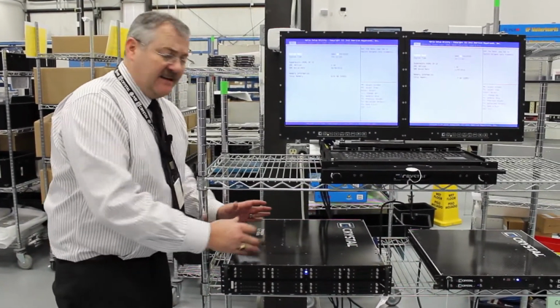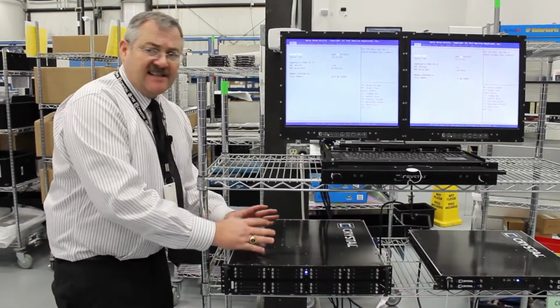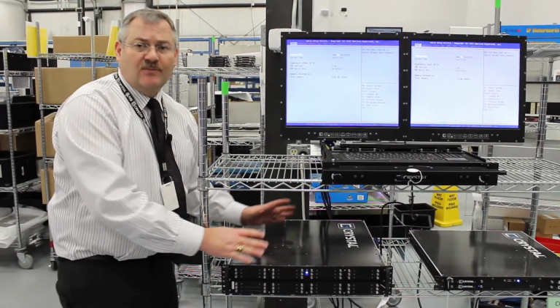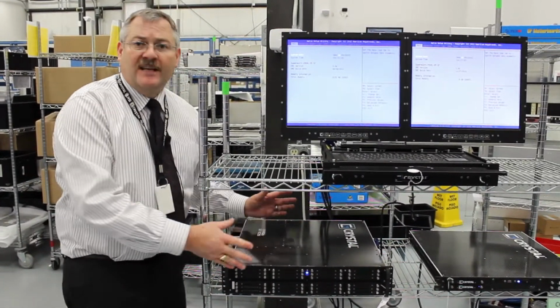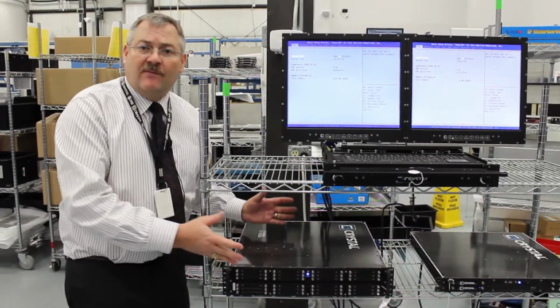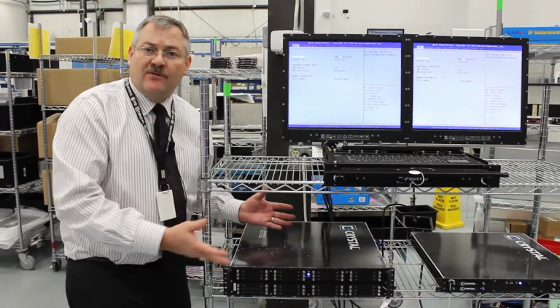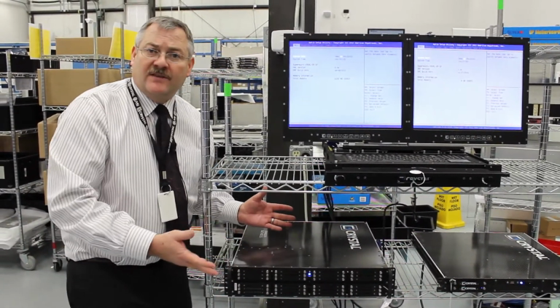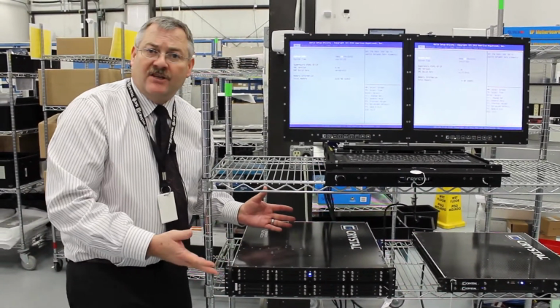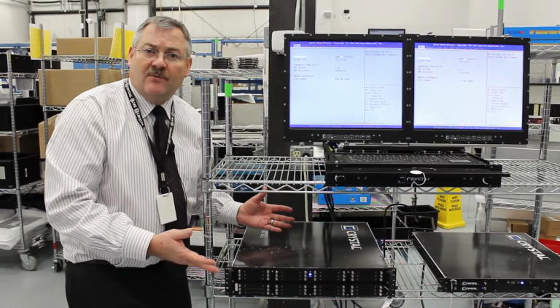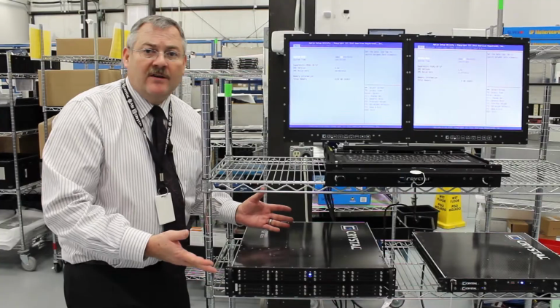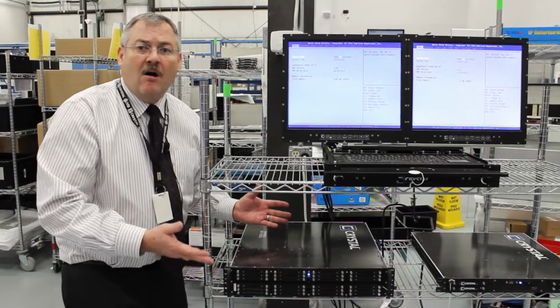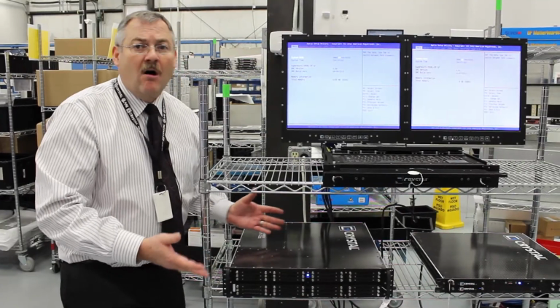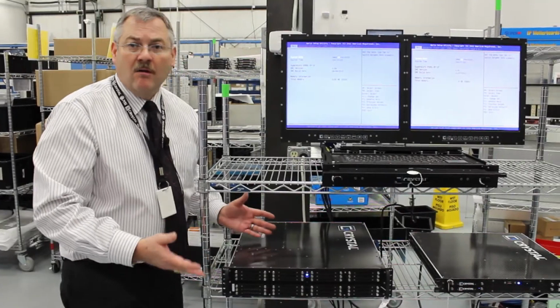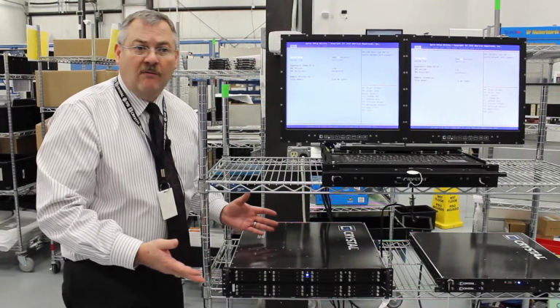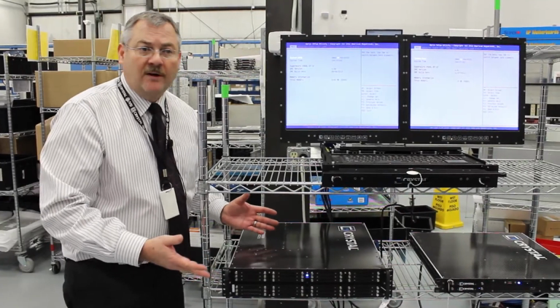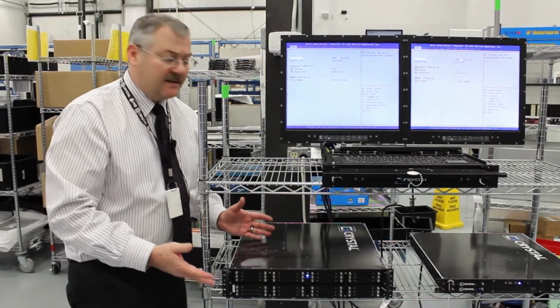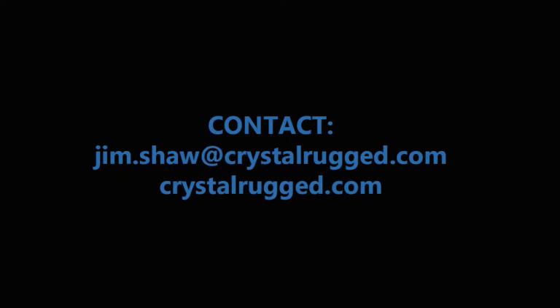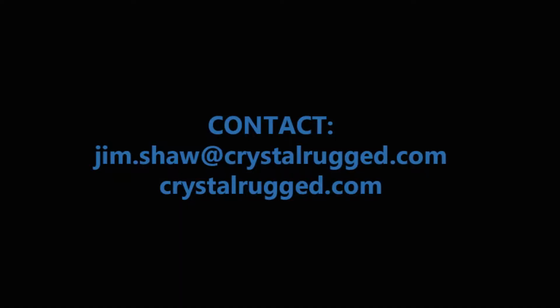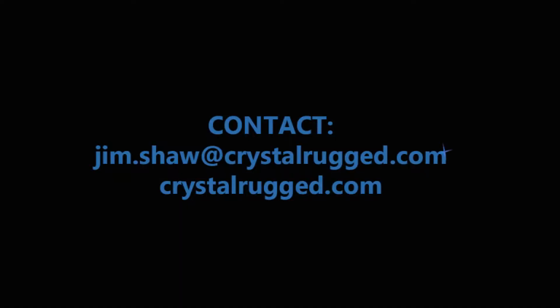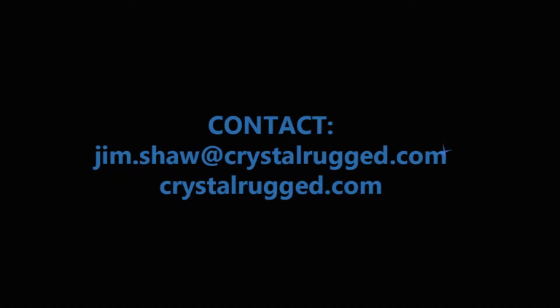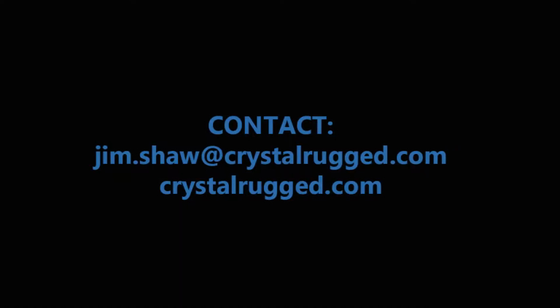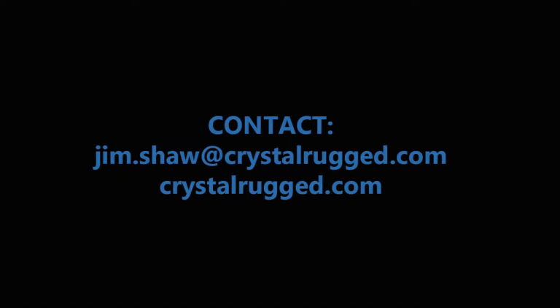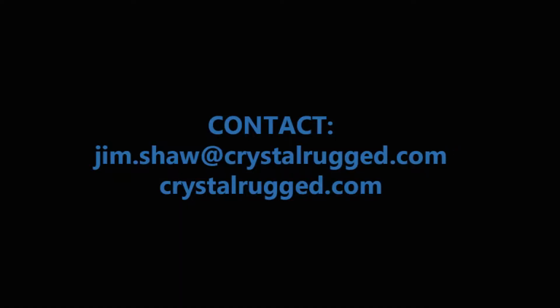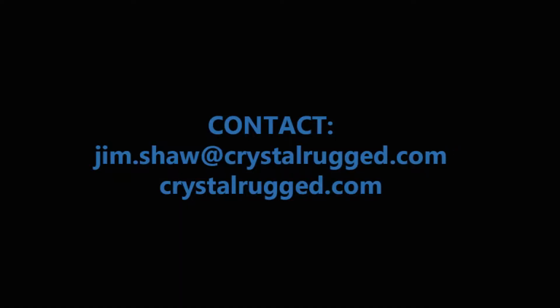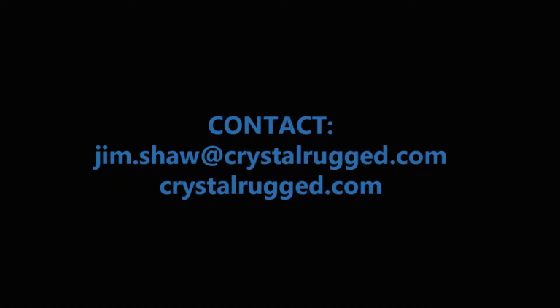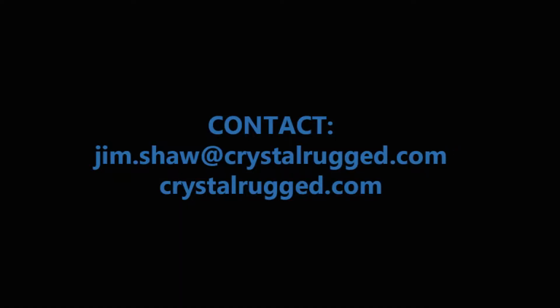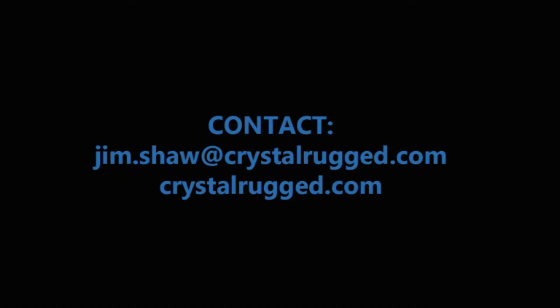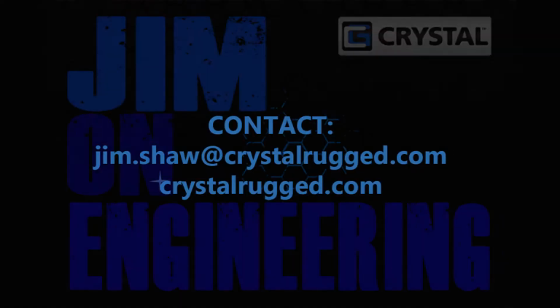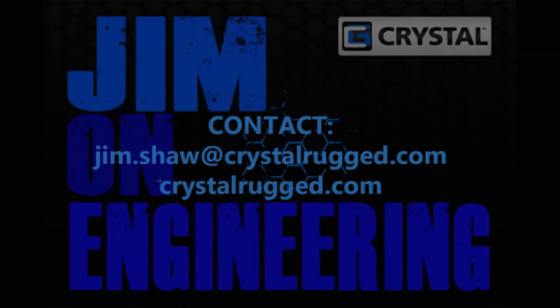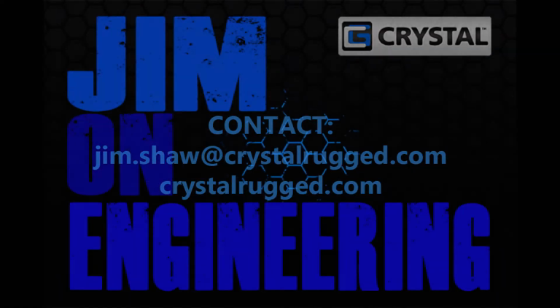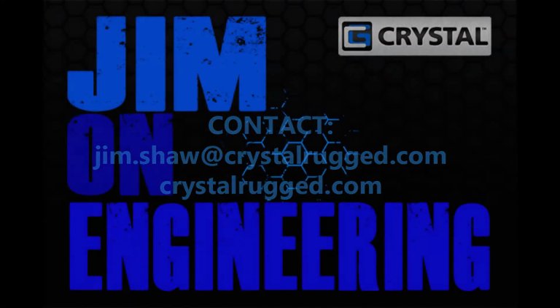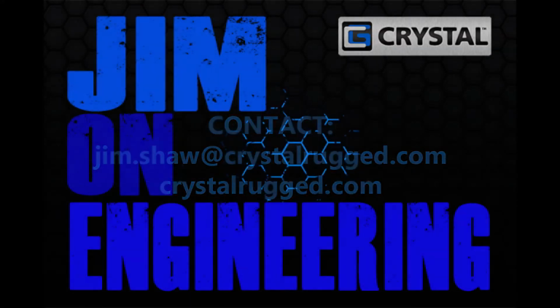This has really got virtualization written all over it. Join us next time for another shiny object at Crystal Group.